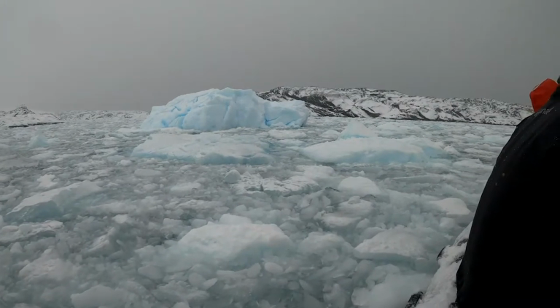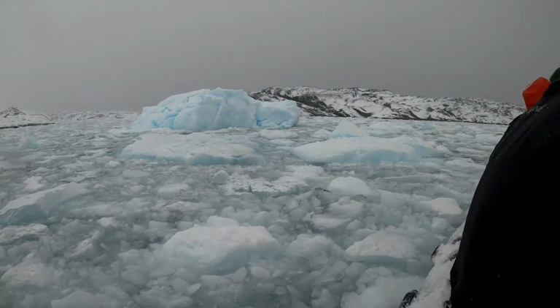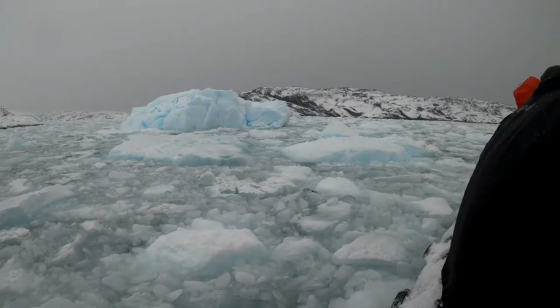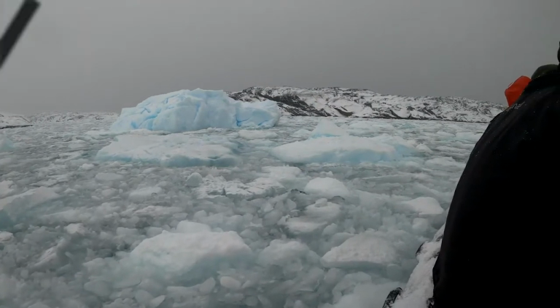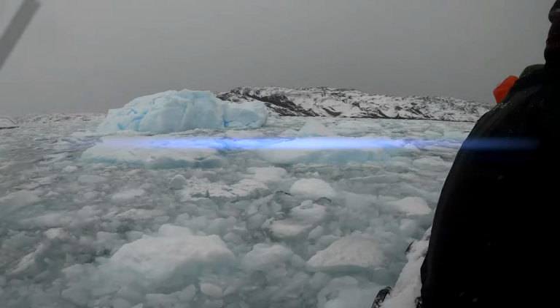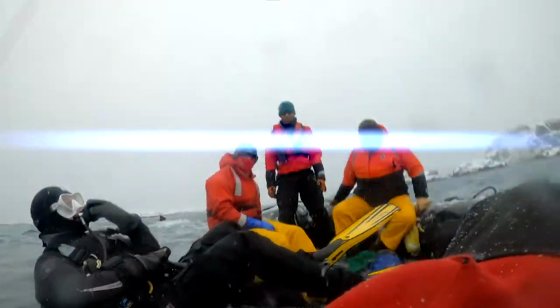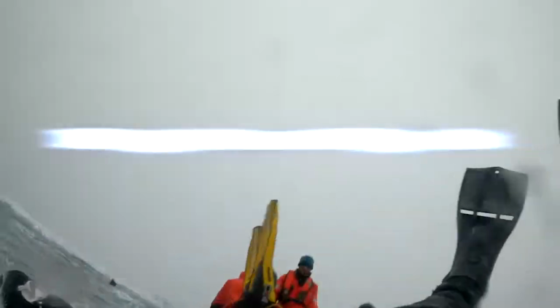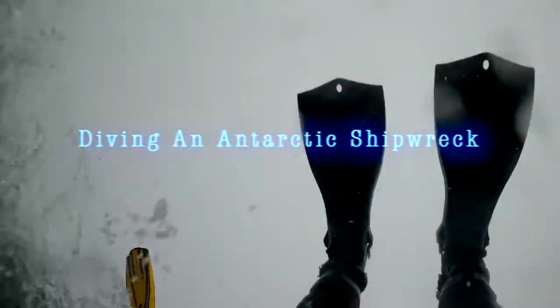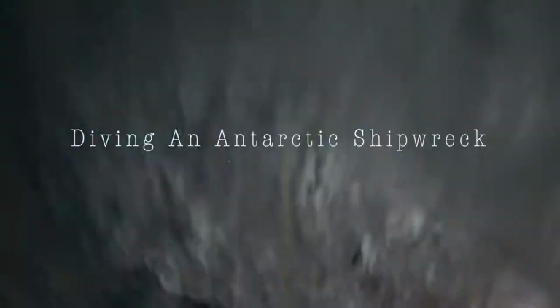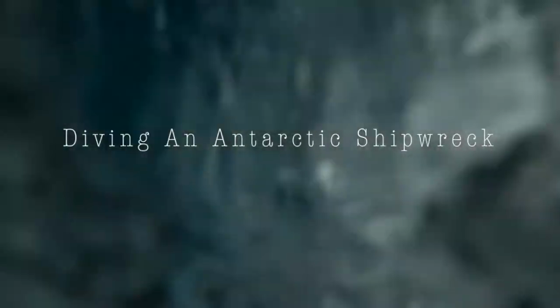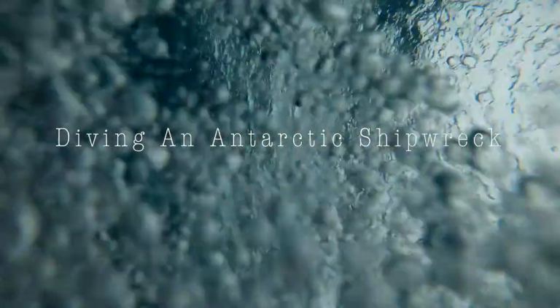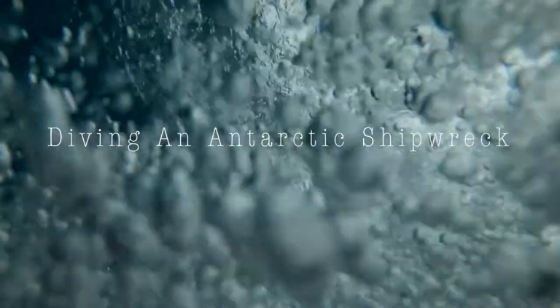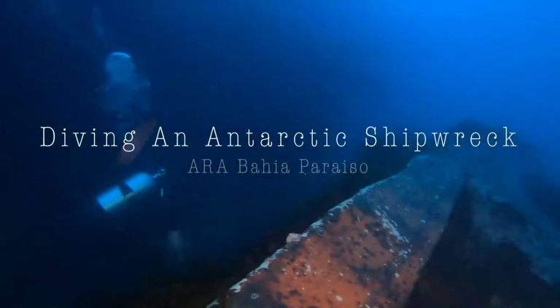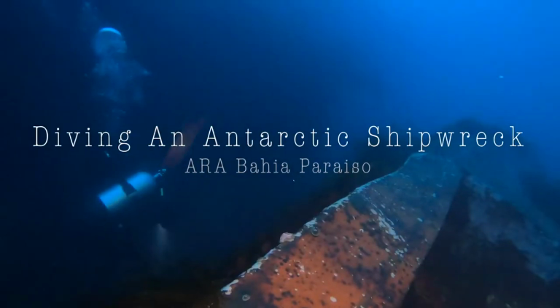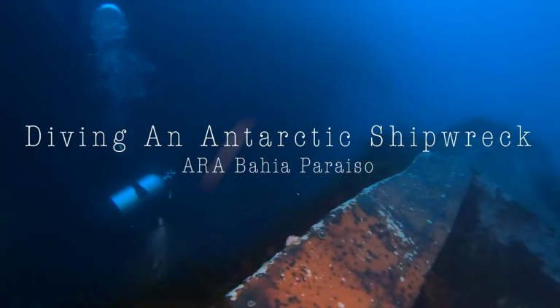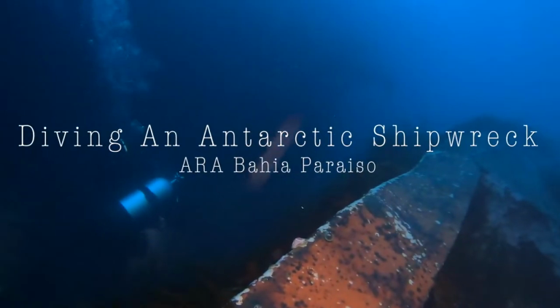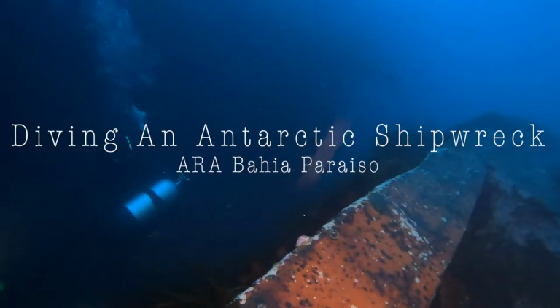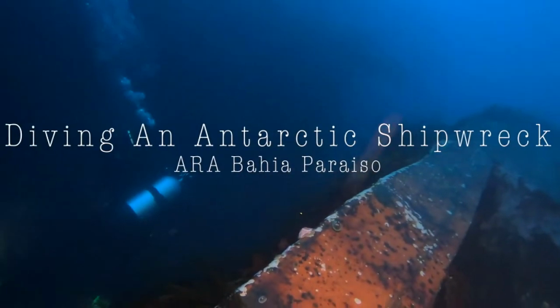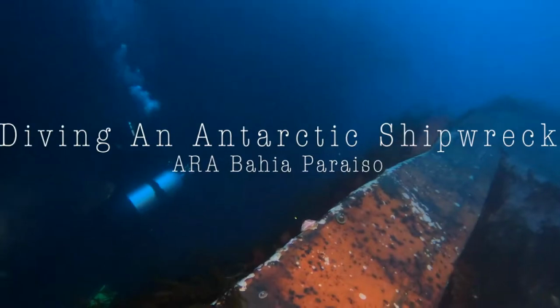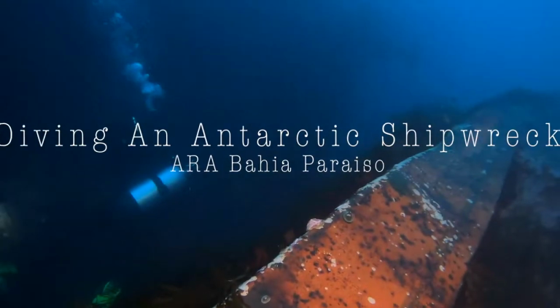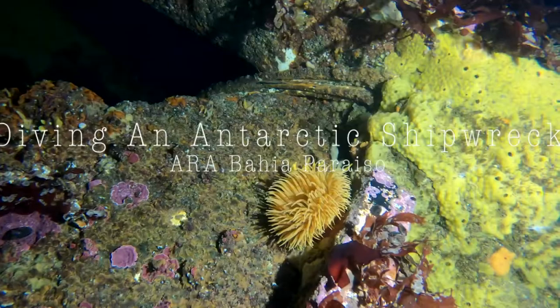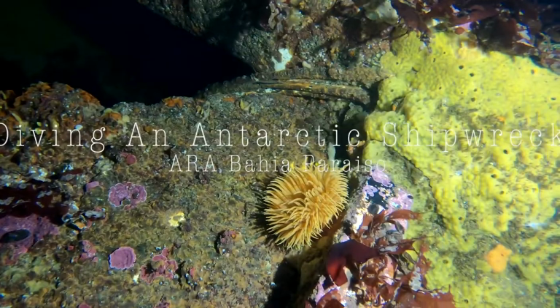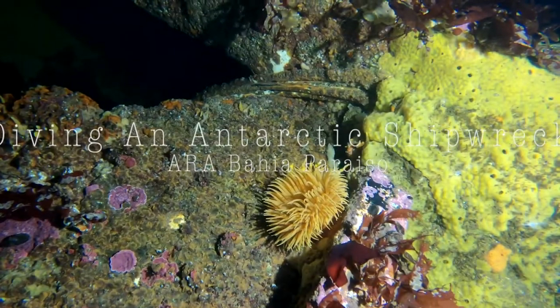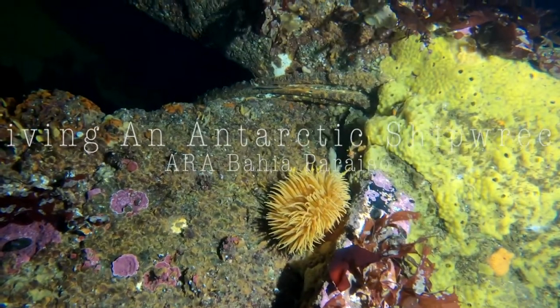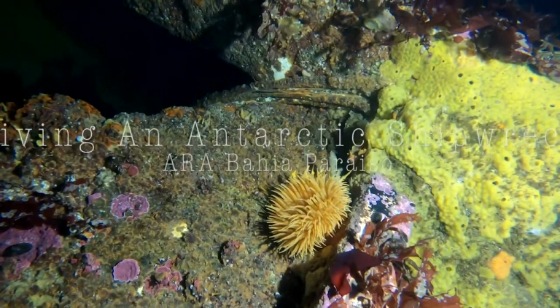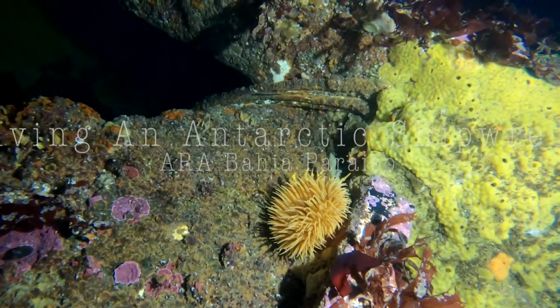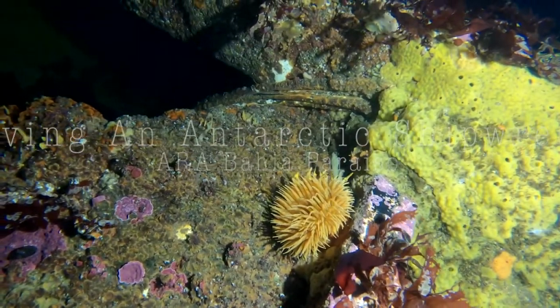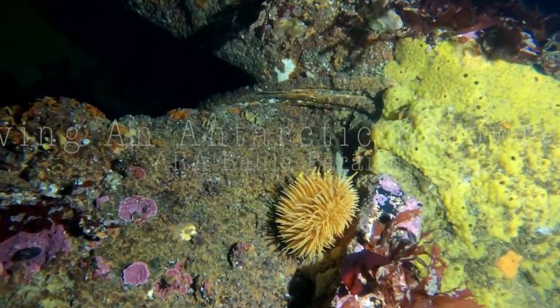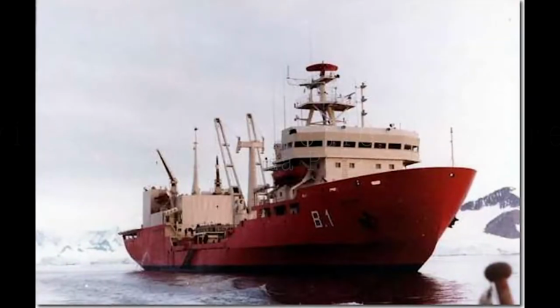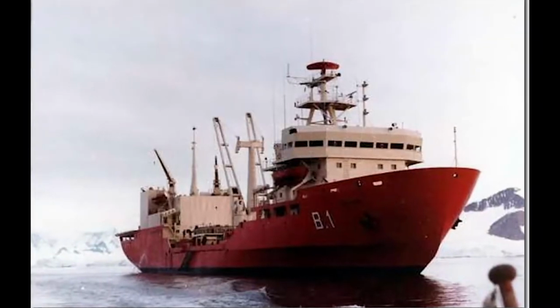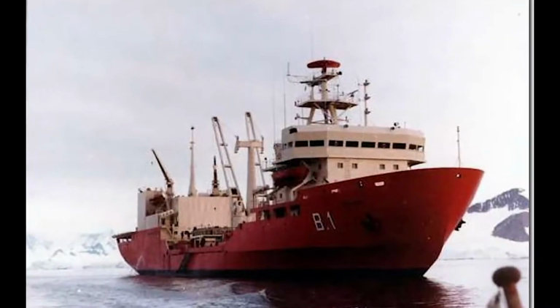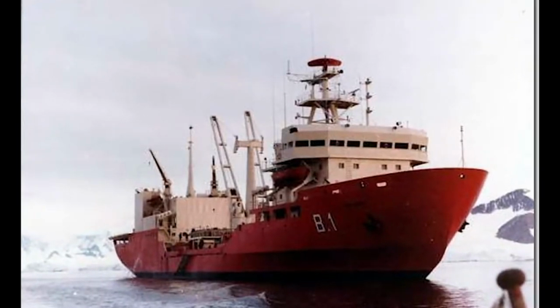Today I'm going to take you for a dive on the wreck of the Bahia Parrazo off the Antarctic Peninsula. First, a quick history.